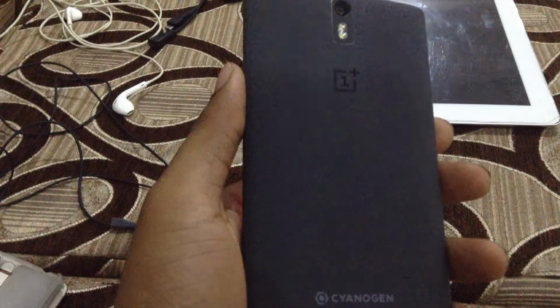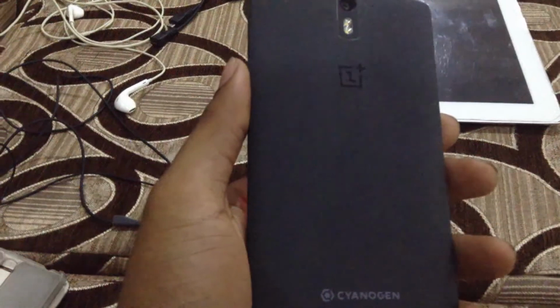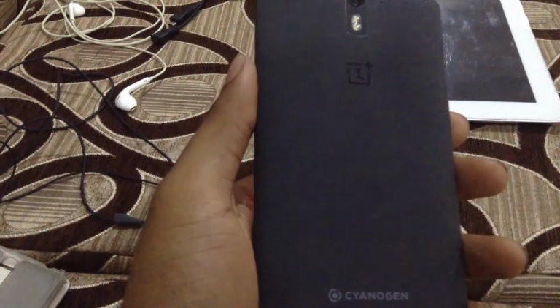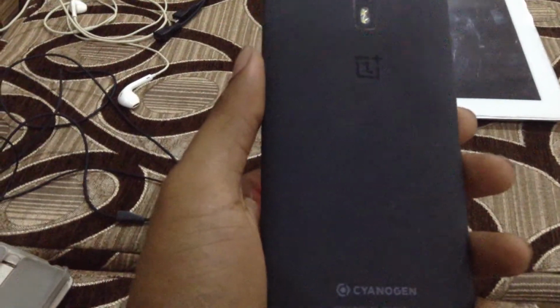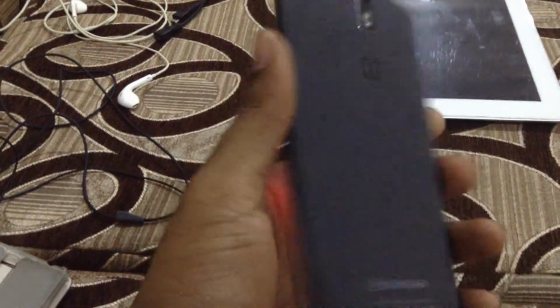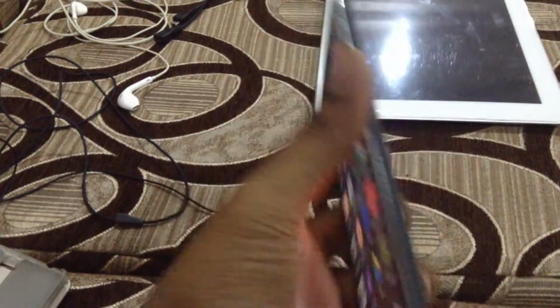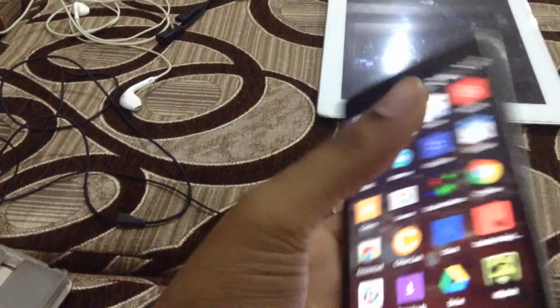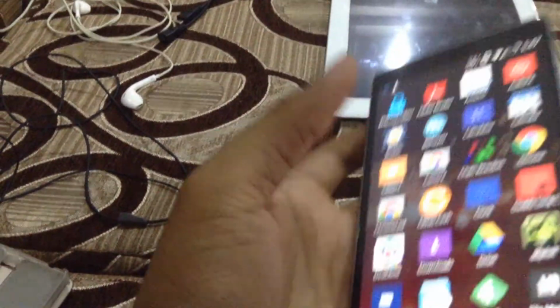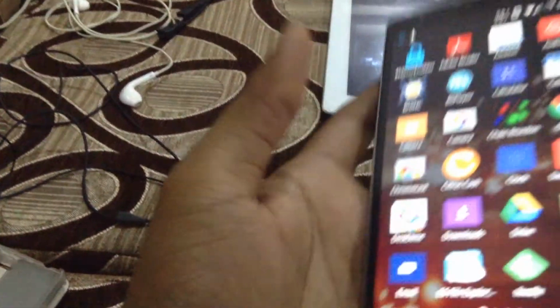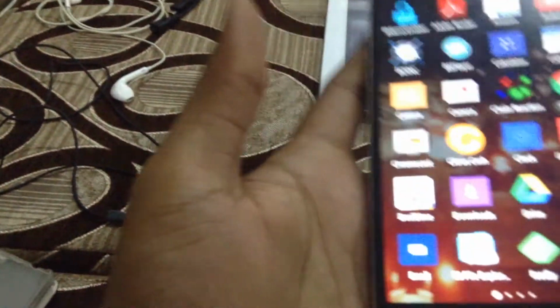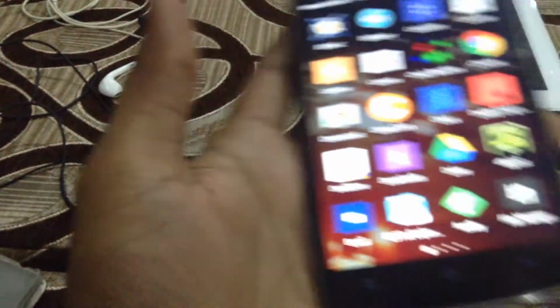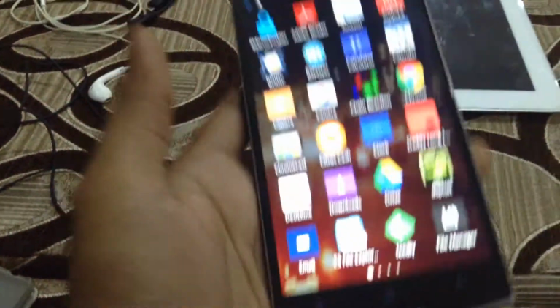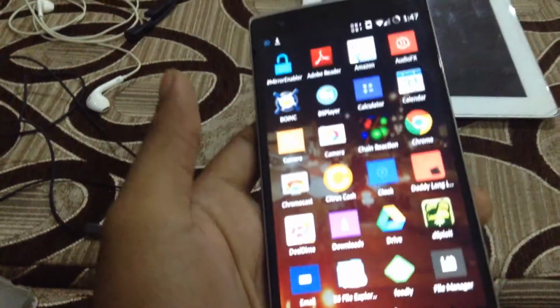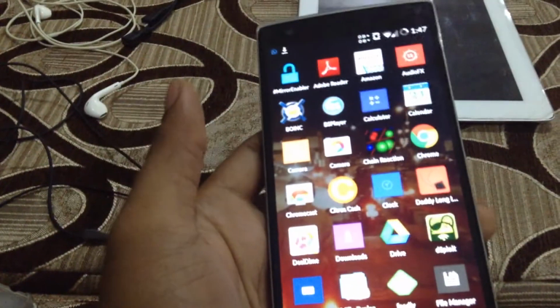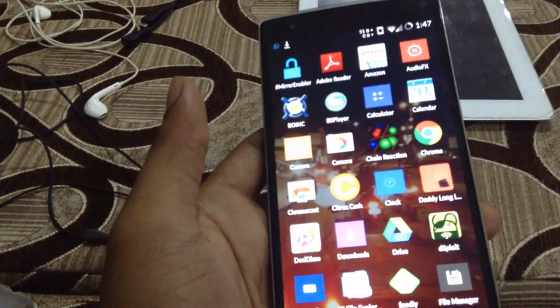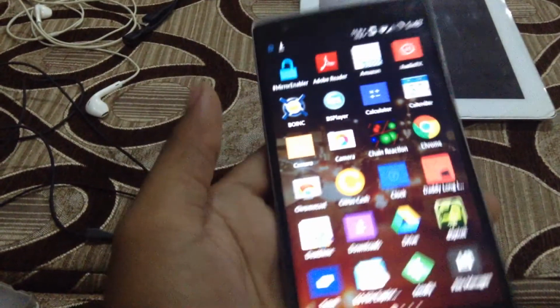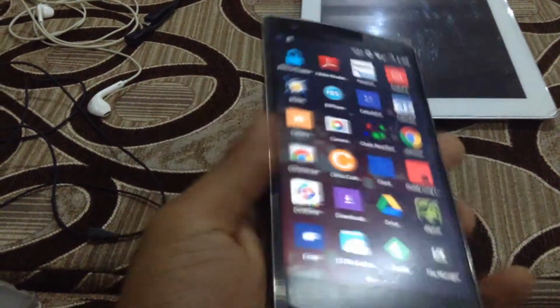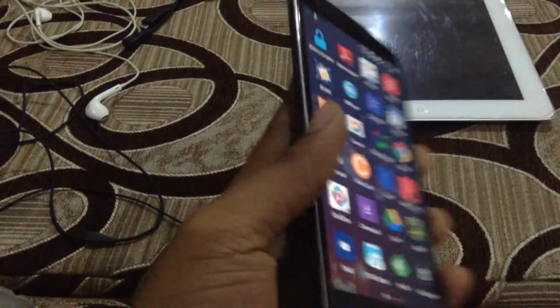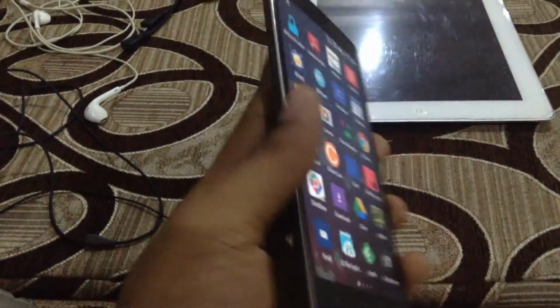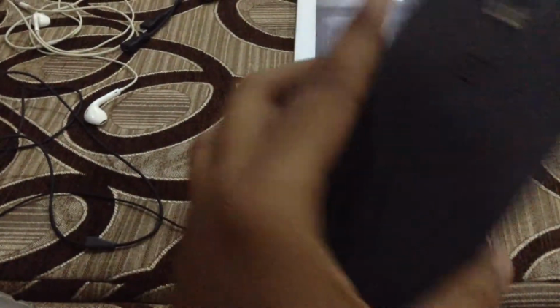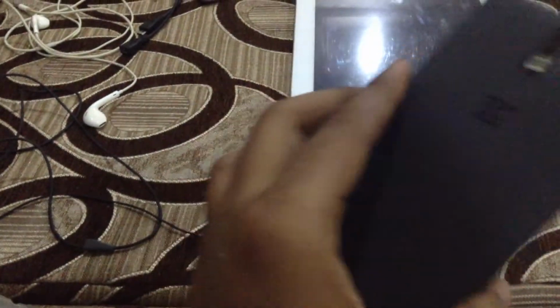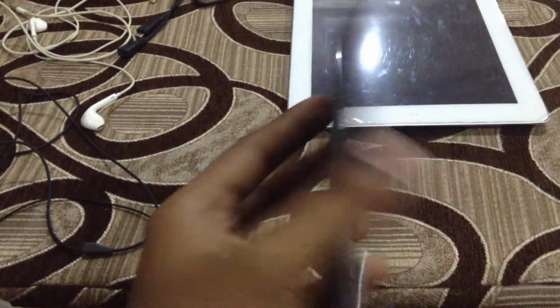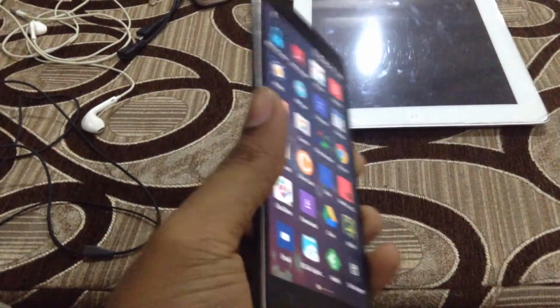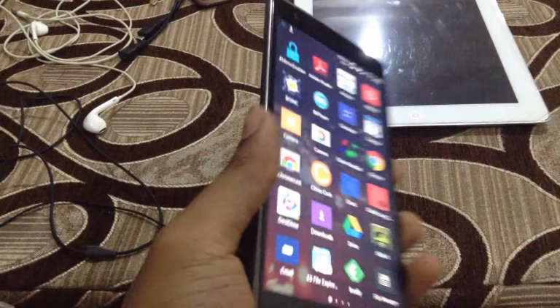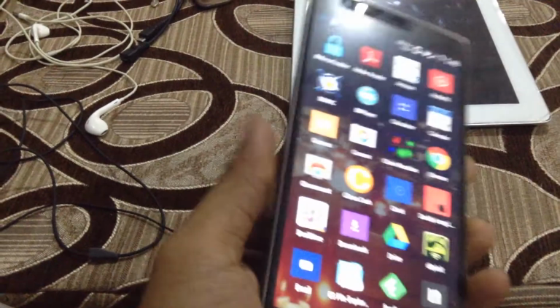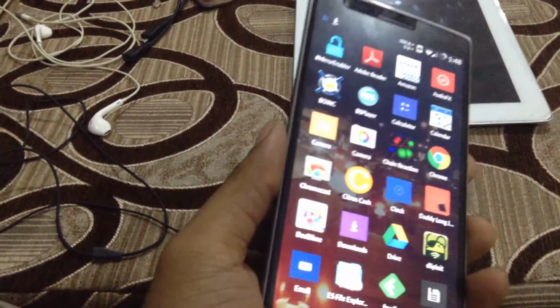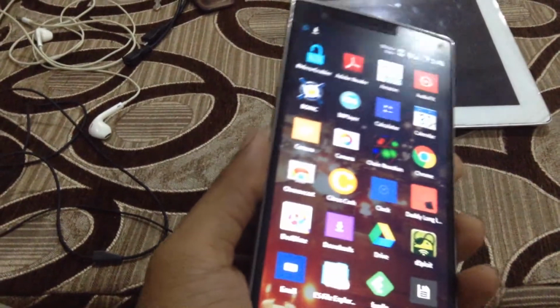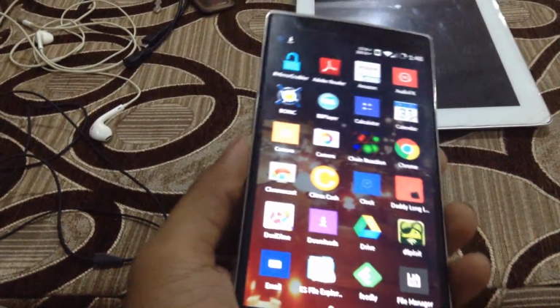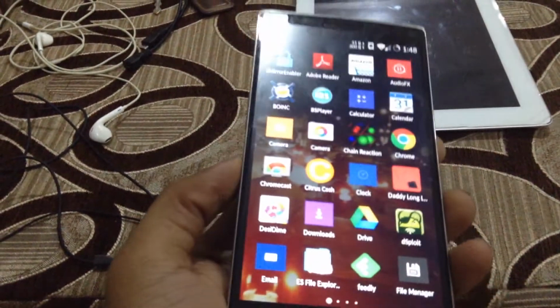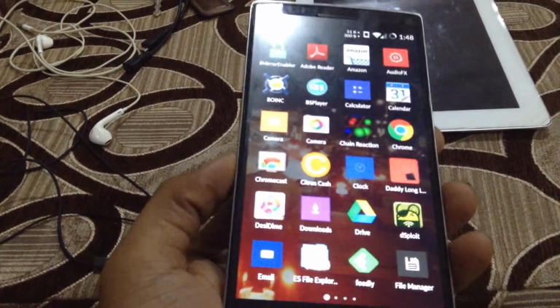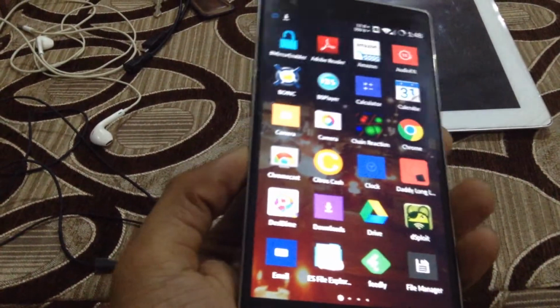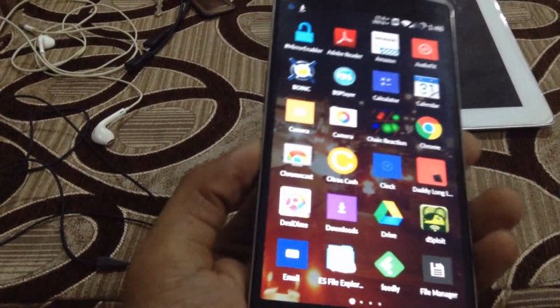What's up people, this is Ramzi speaking. How are you? Today I'll be showing you how to cast your OnePlus 1 screen using a Chromecast on a TV.